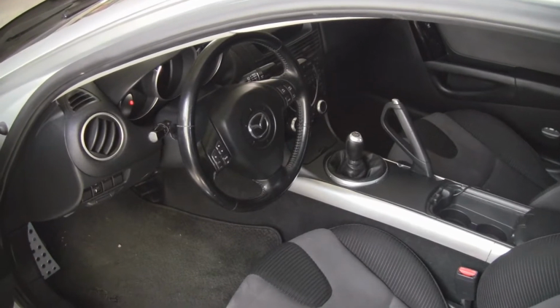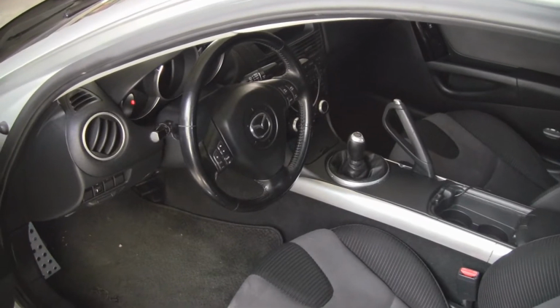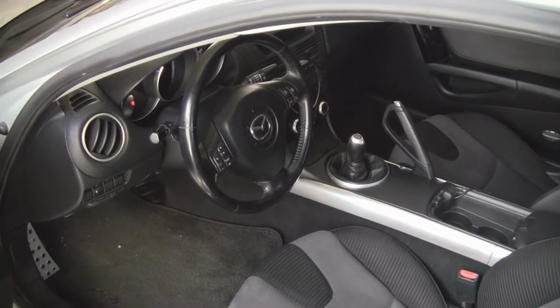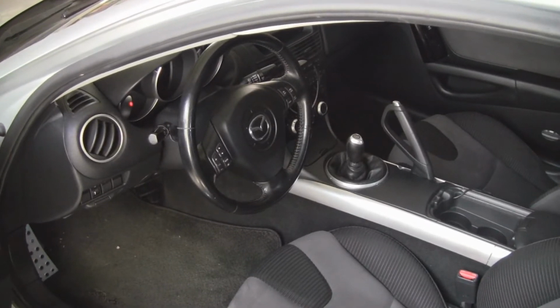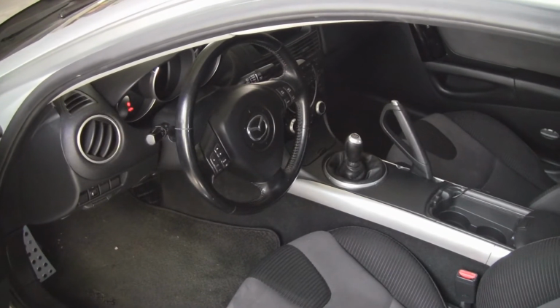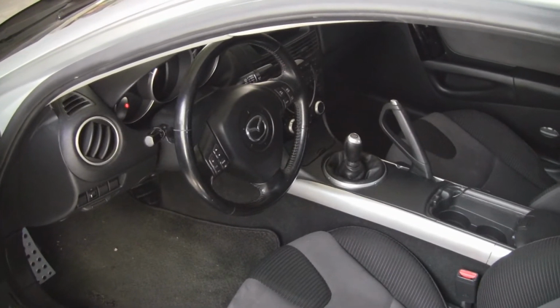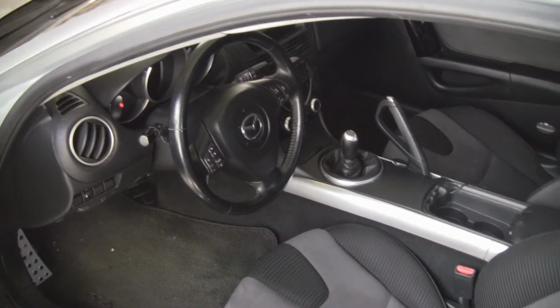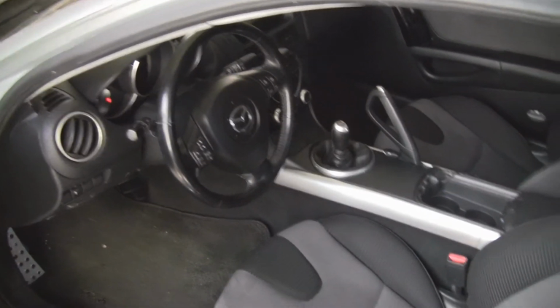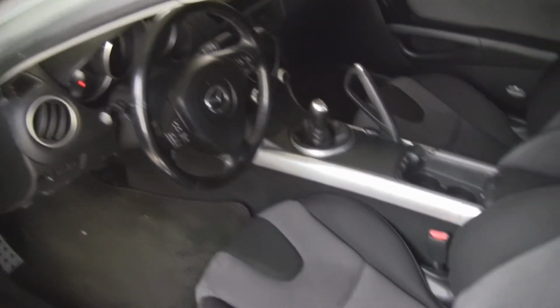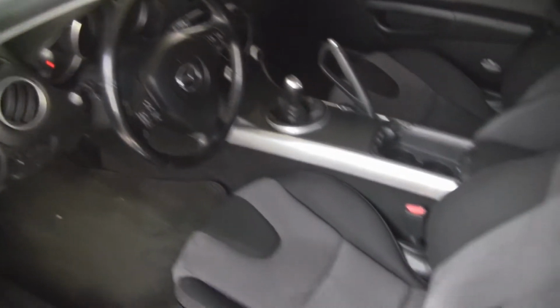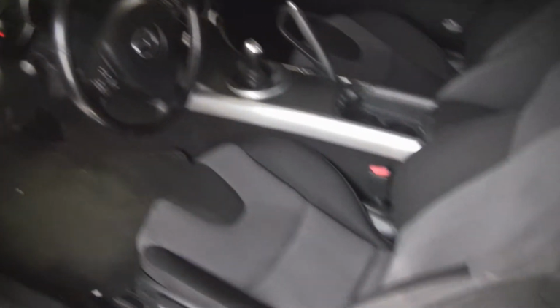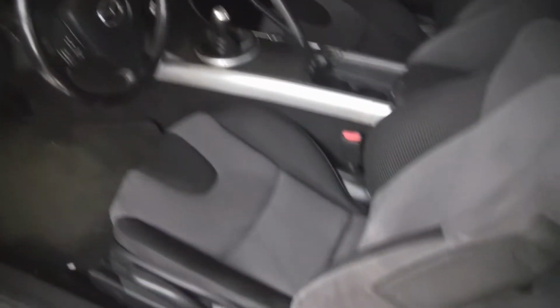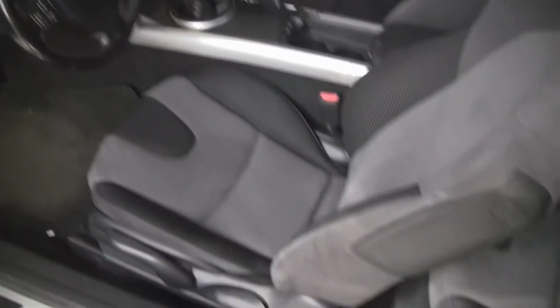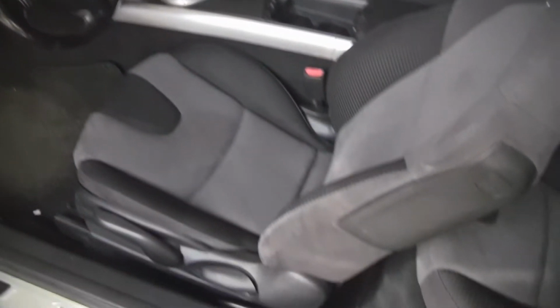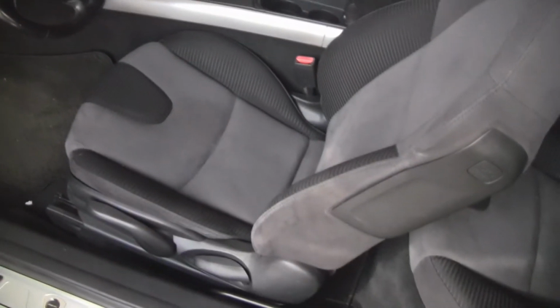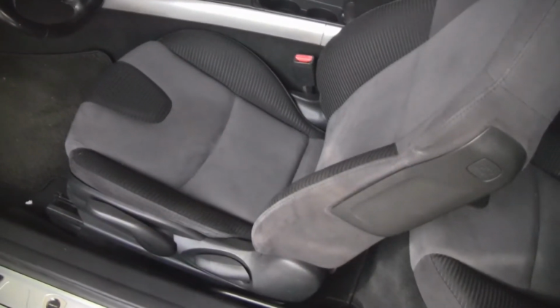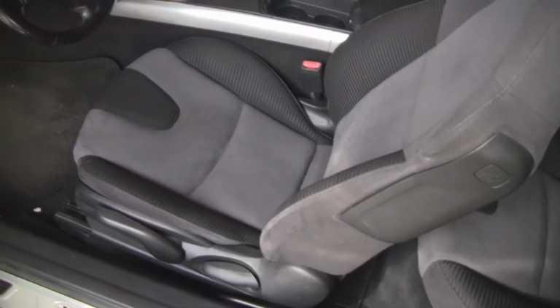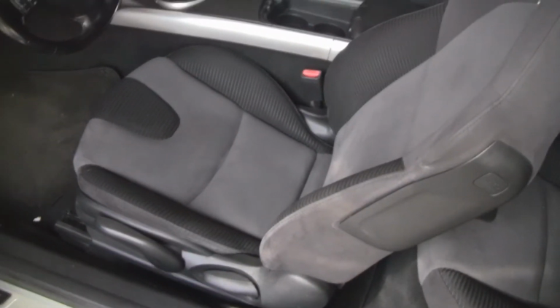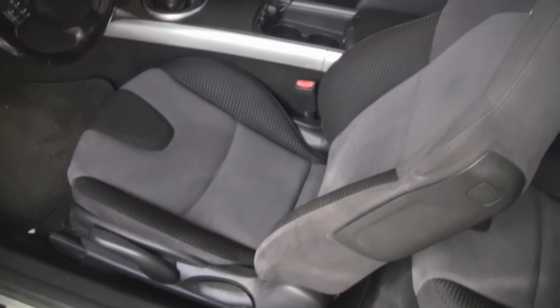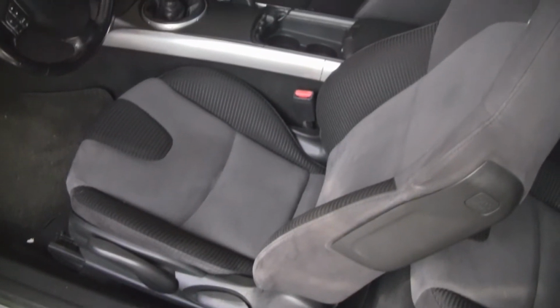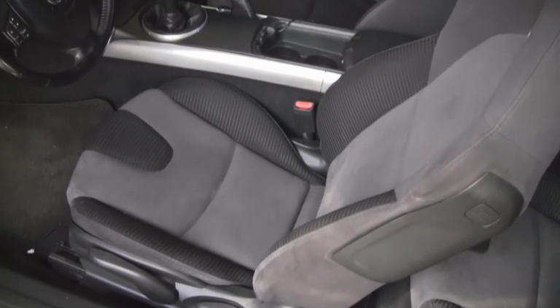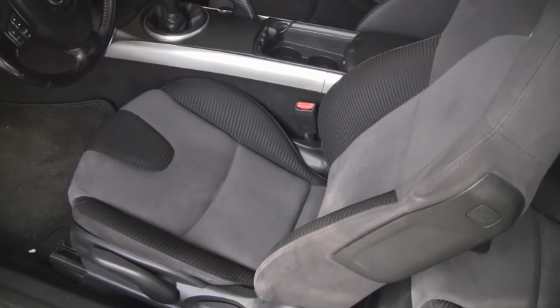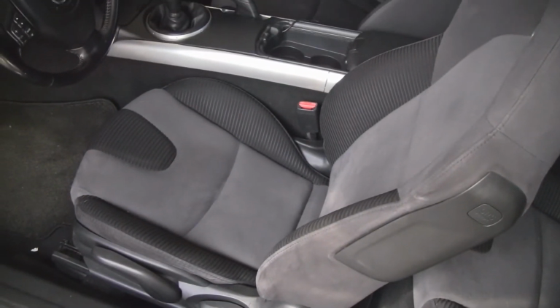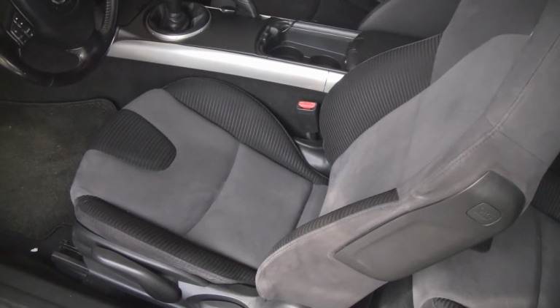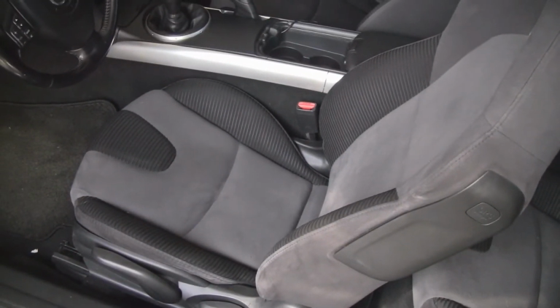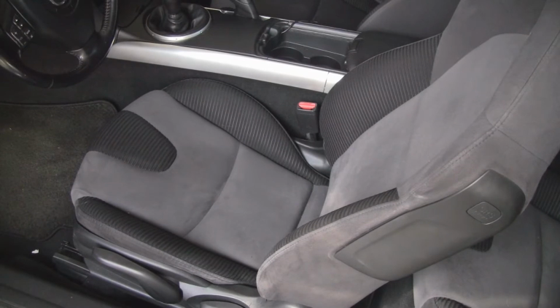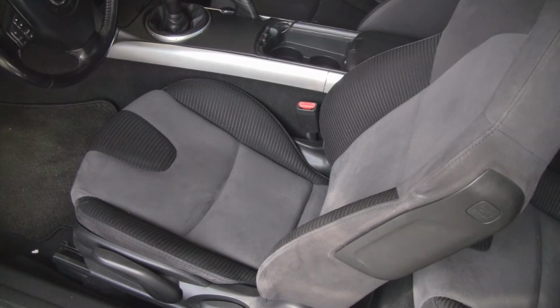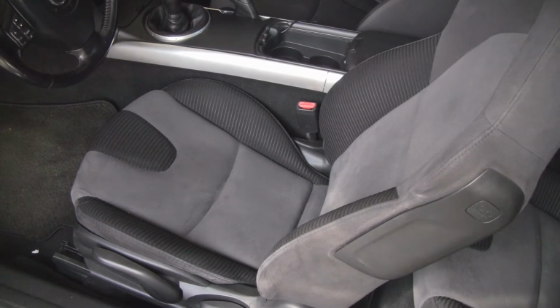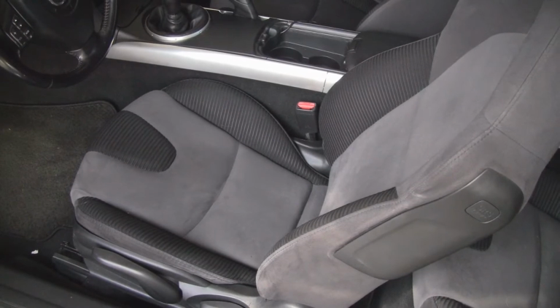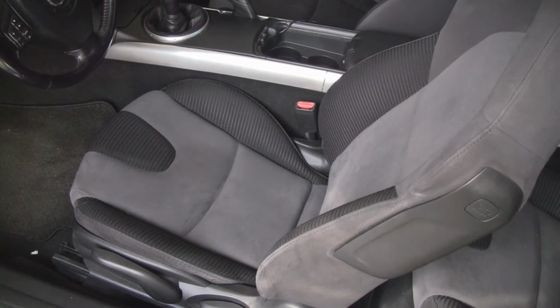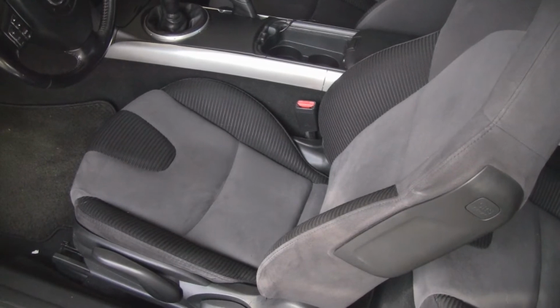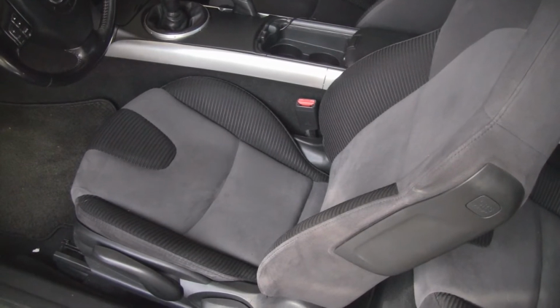If your Mazda RX-8 seat starts to squeak, this is how you can fix it.